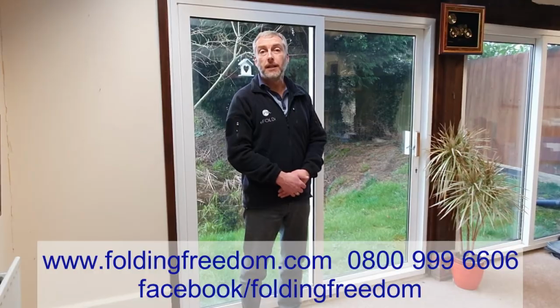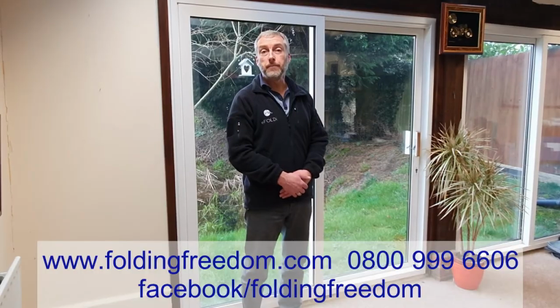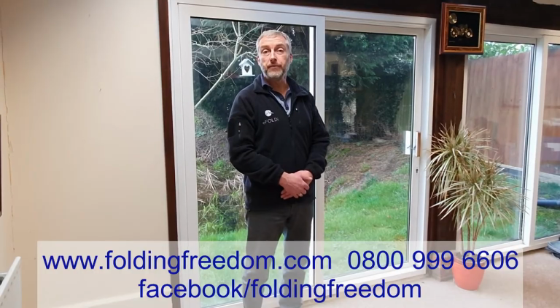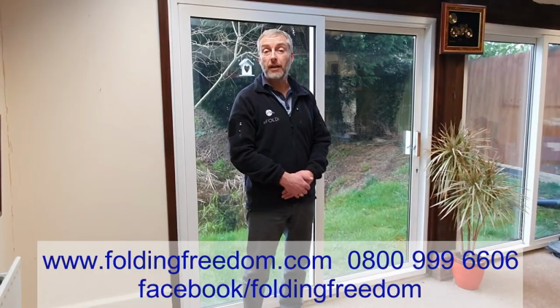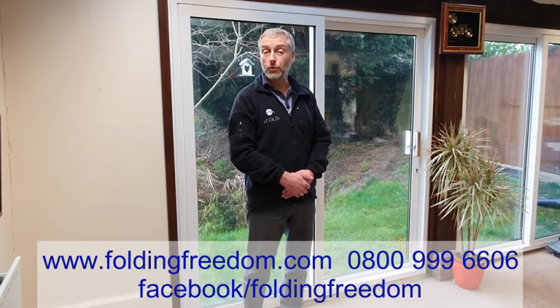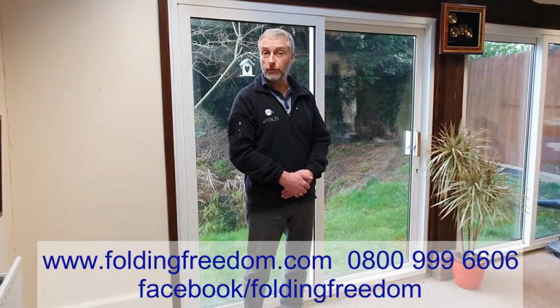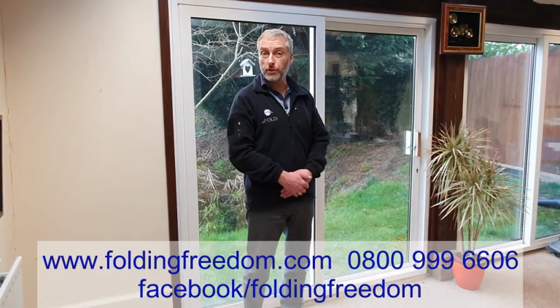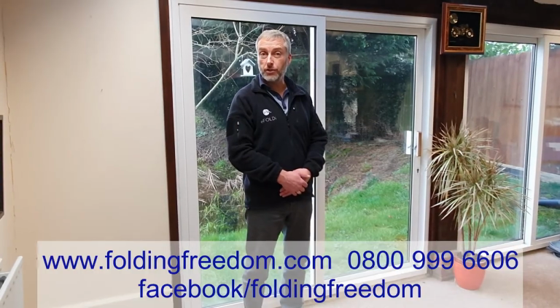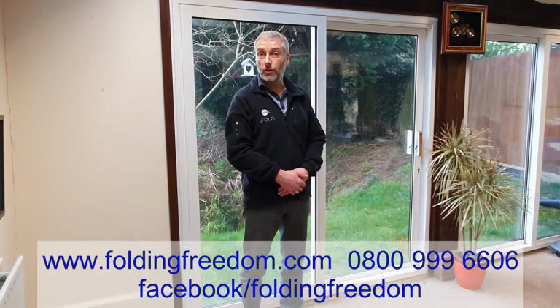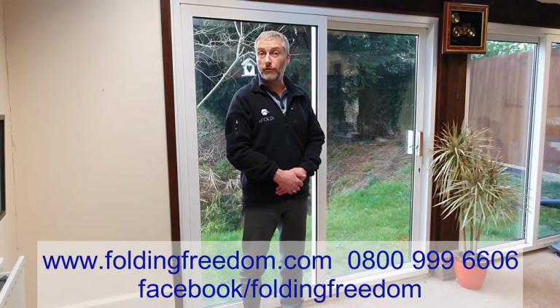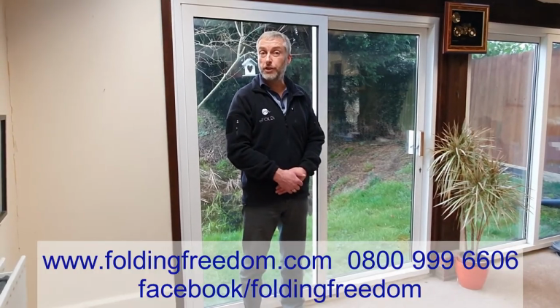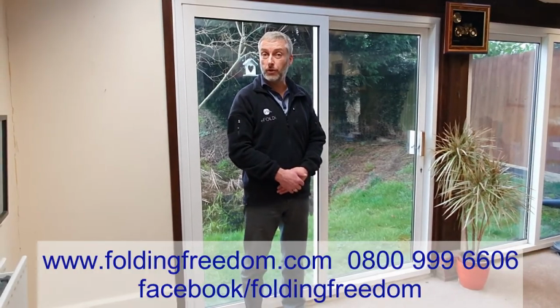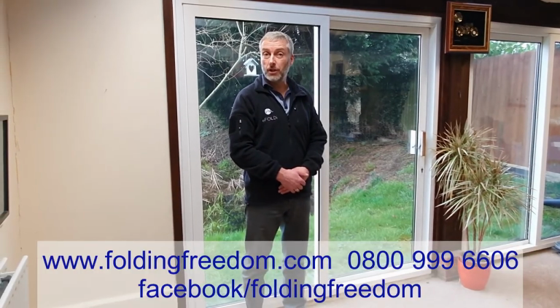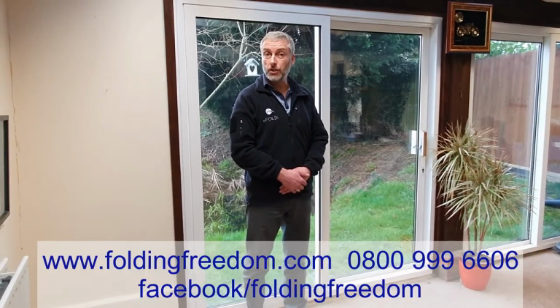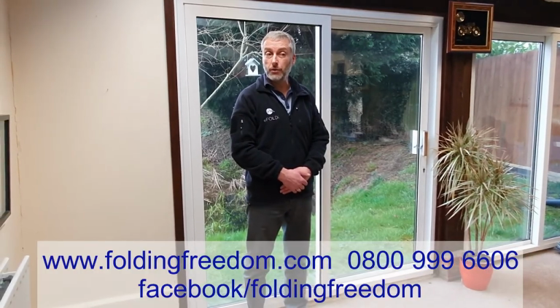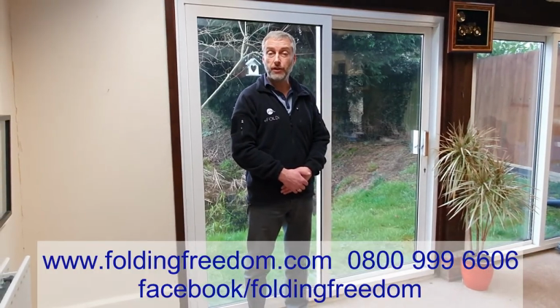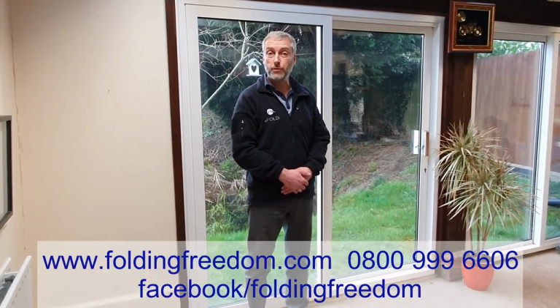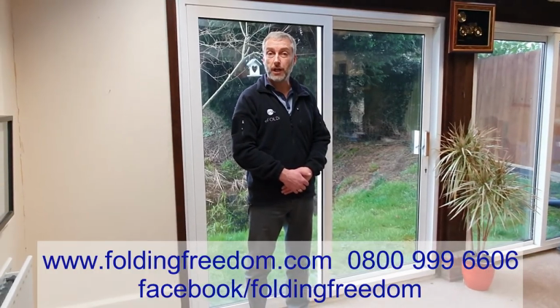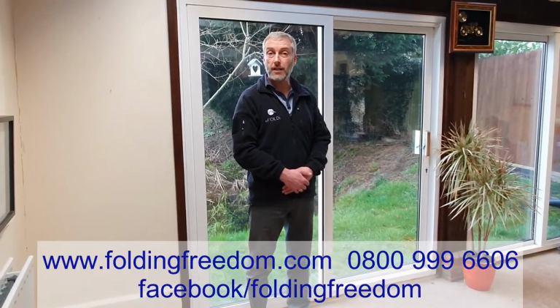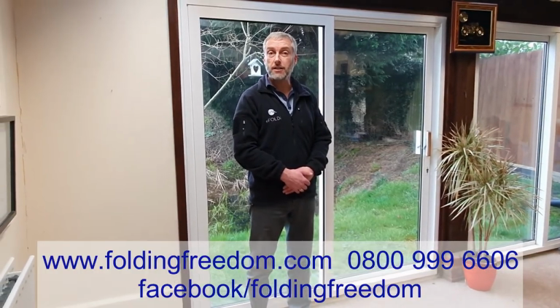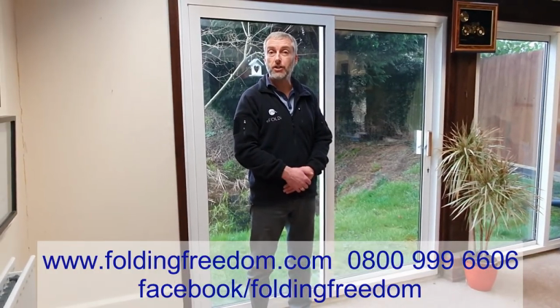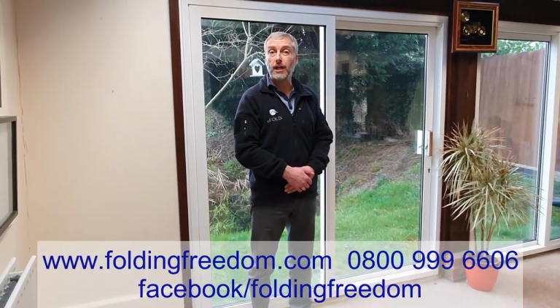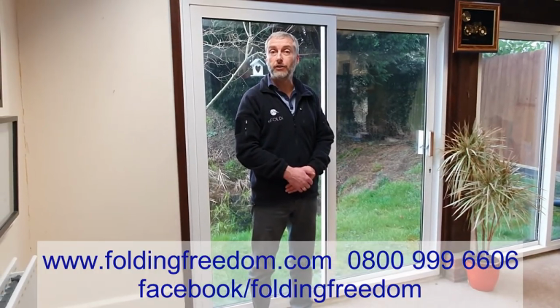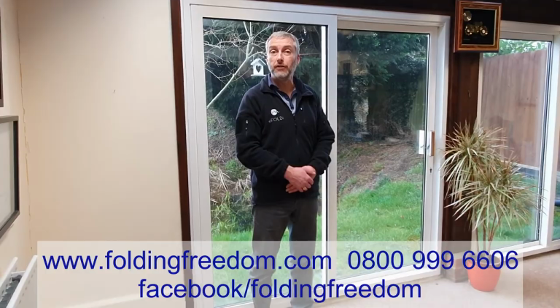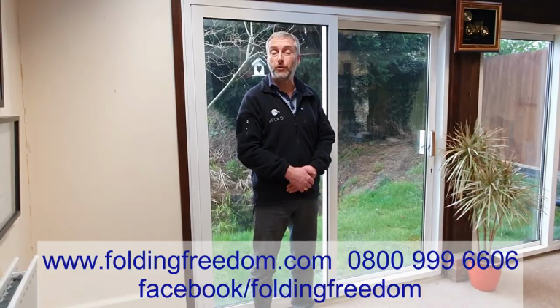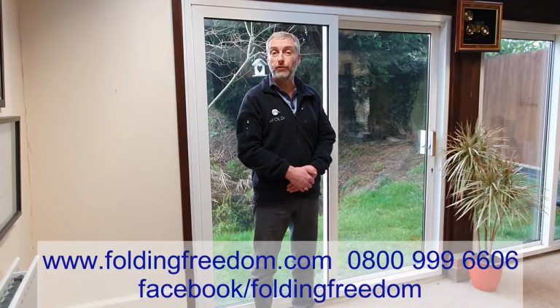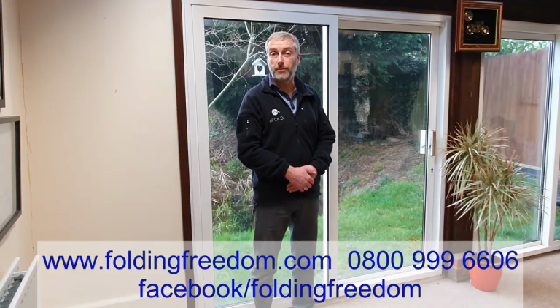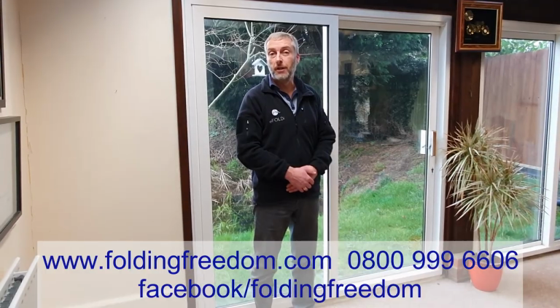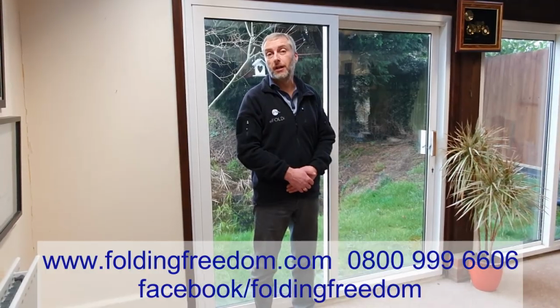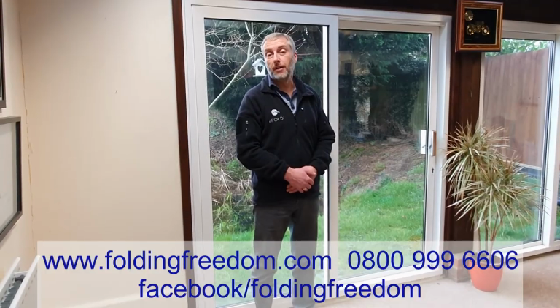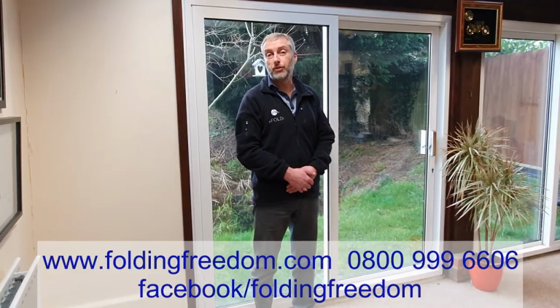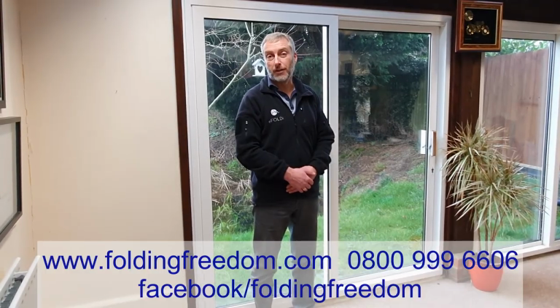You can also follow us on Facebook — just go on to Facebook and check out the Folding Freedom channel.